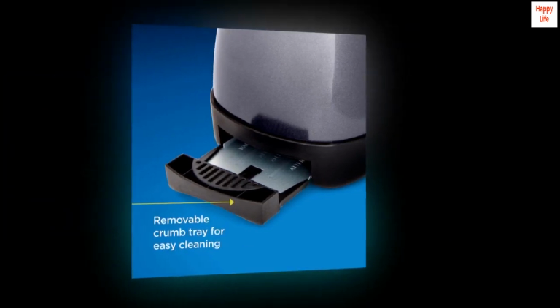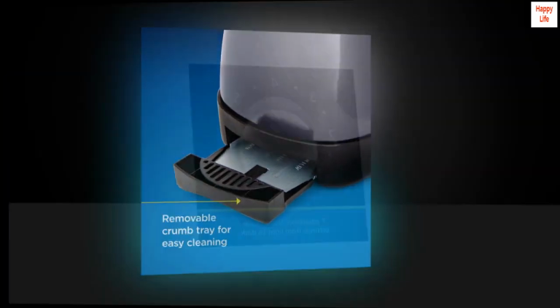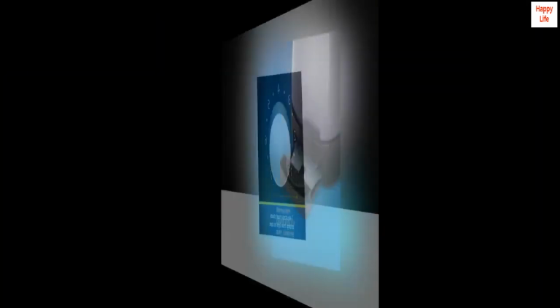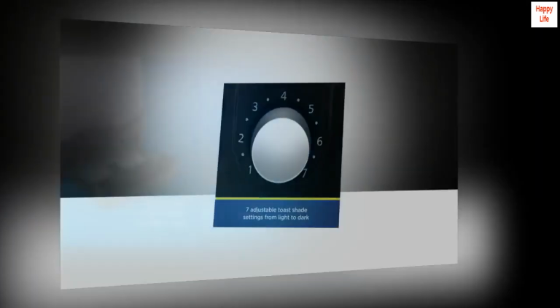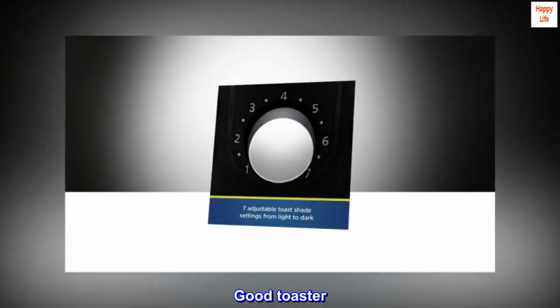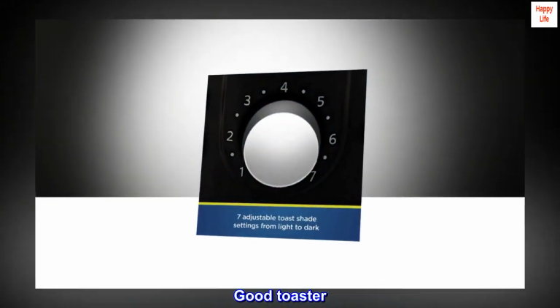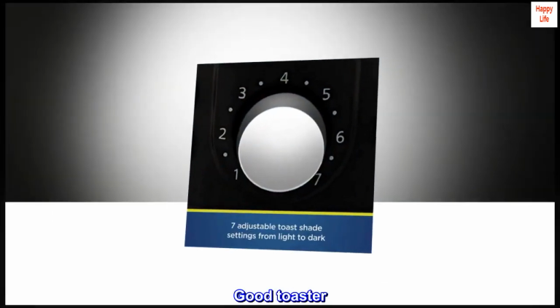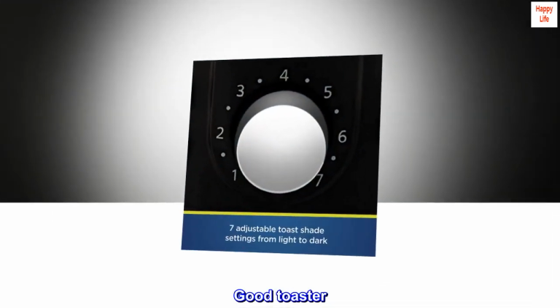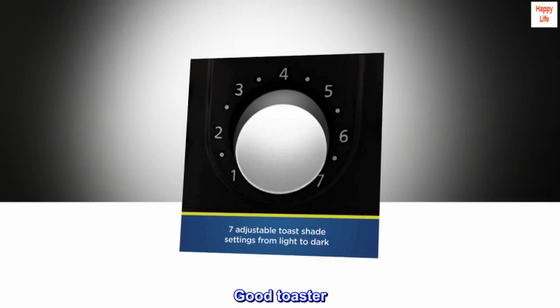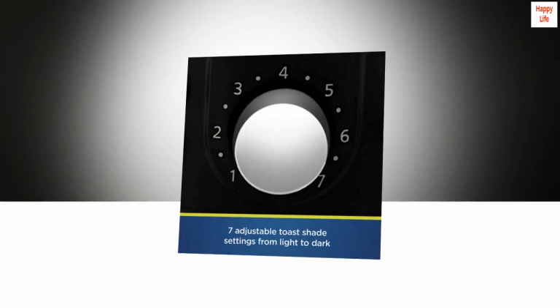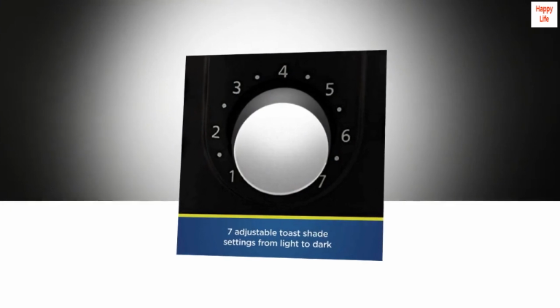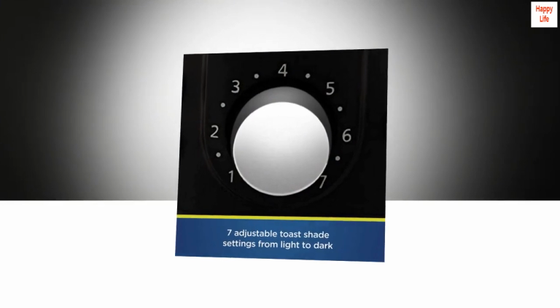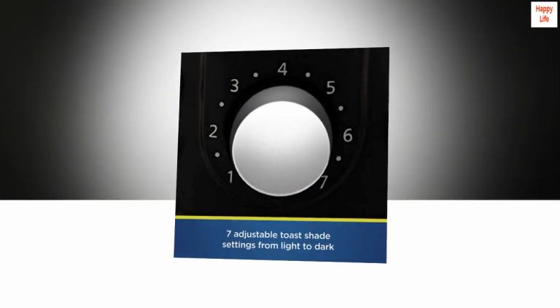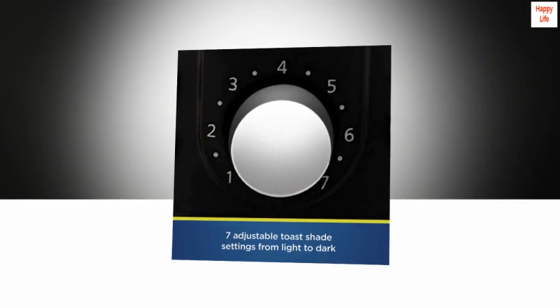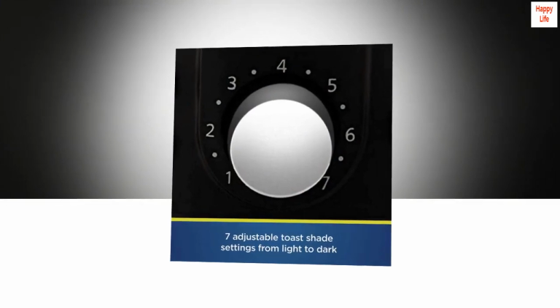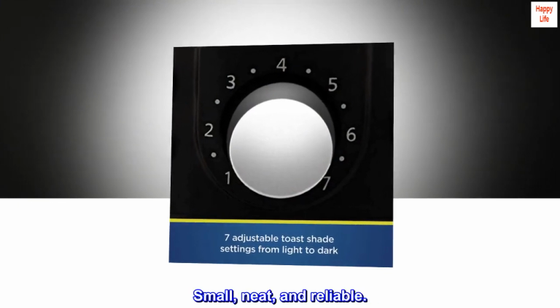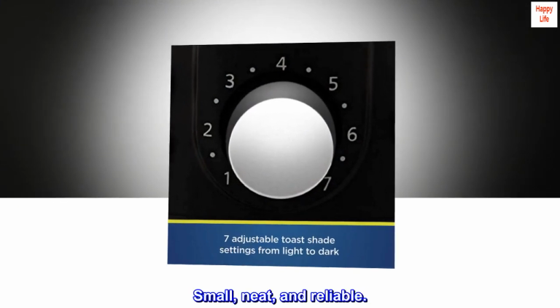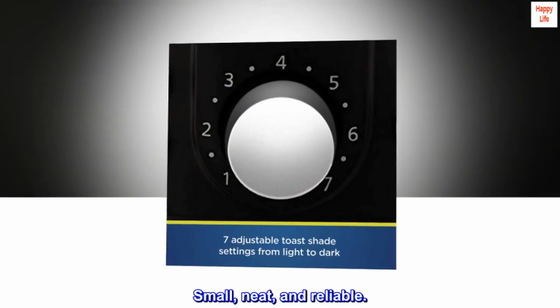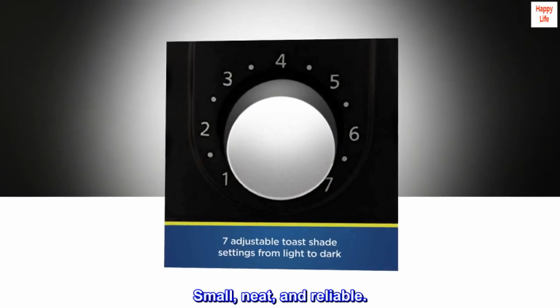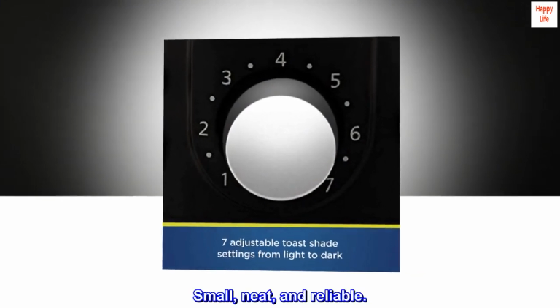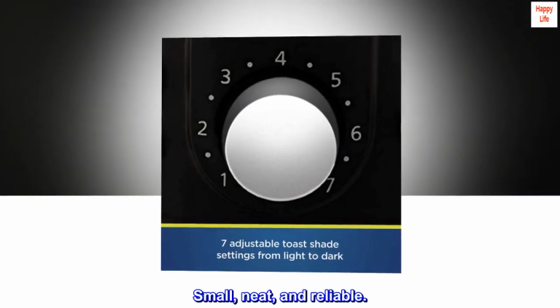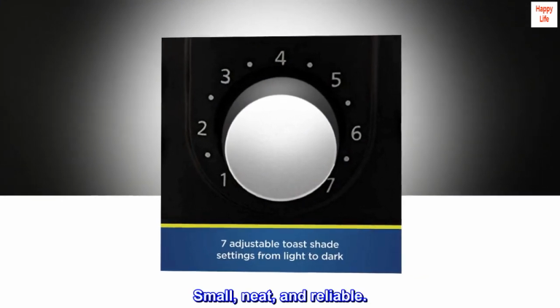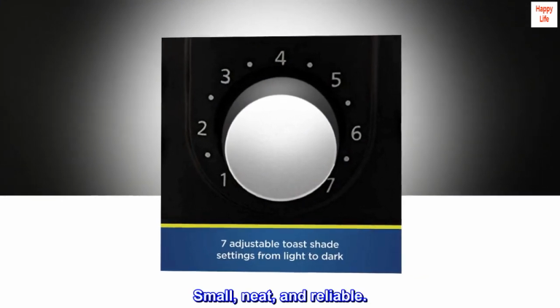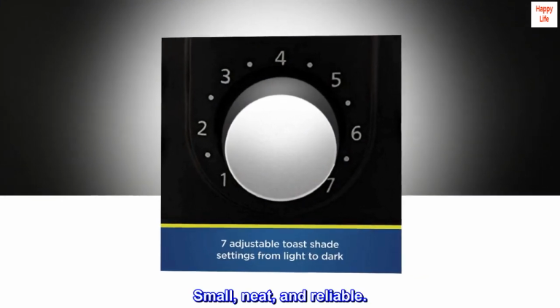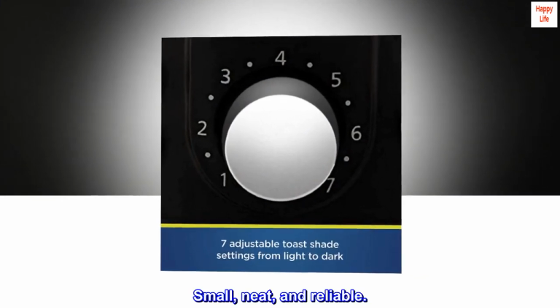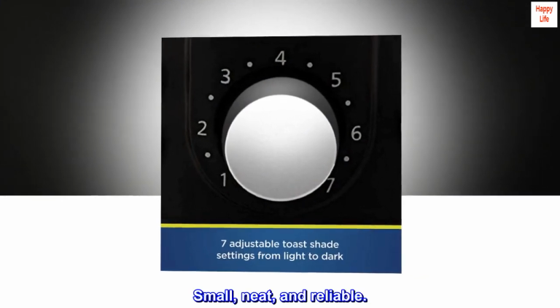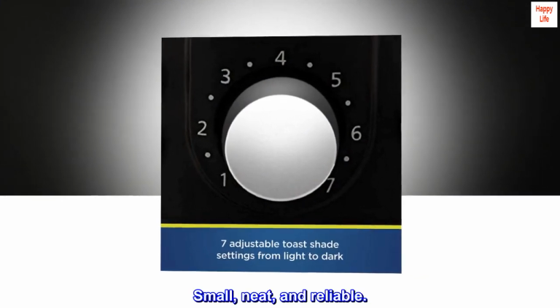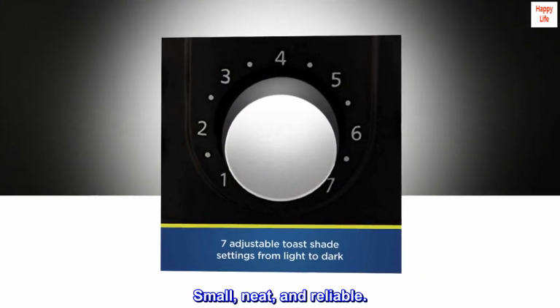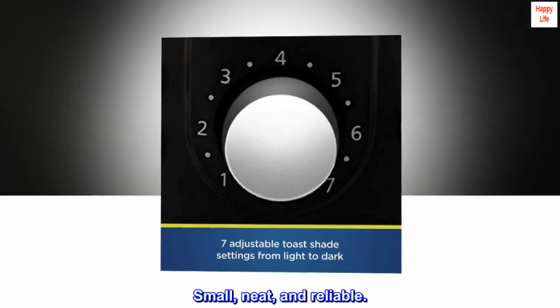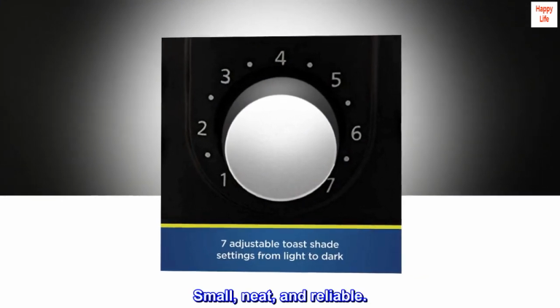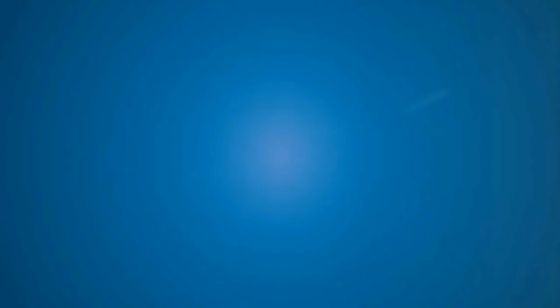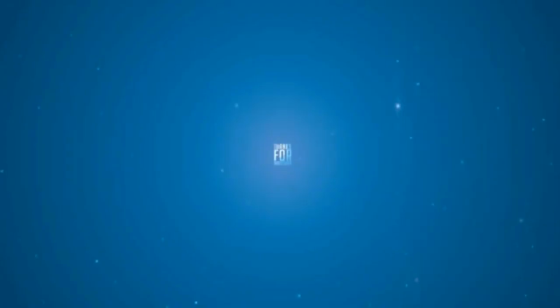Good toaster — Clearwater: Small, neat, and reliable.